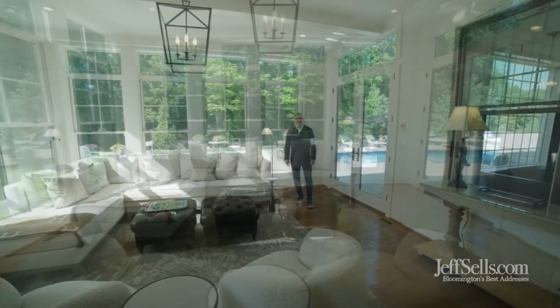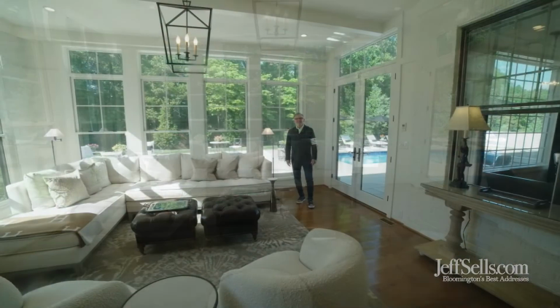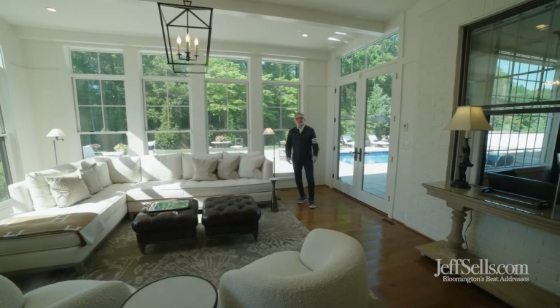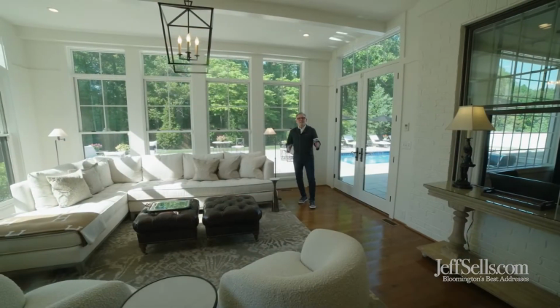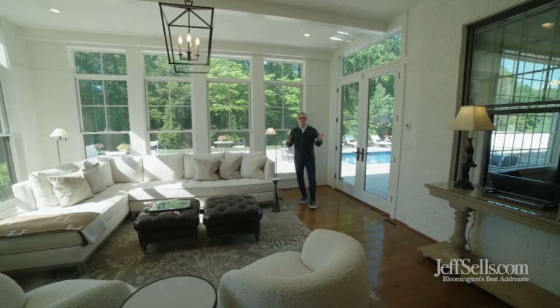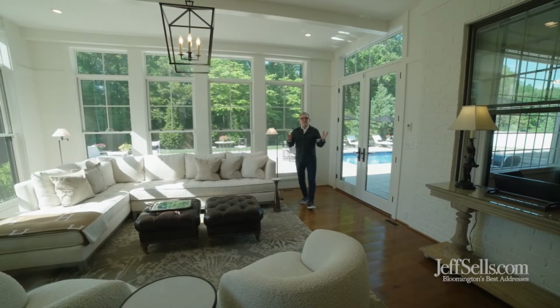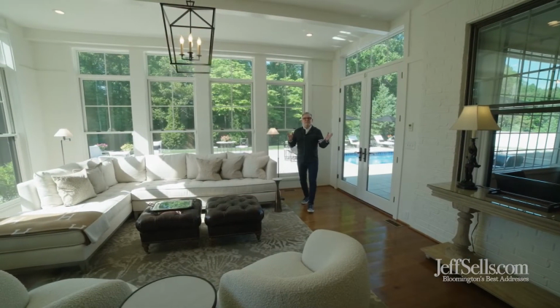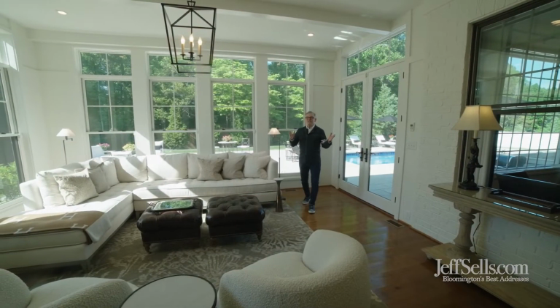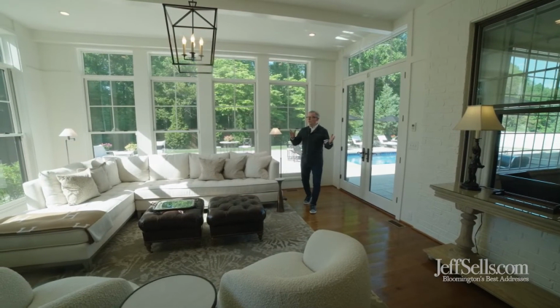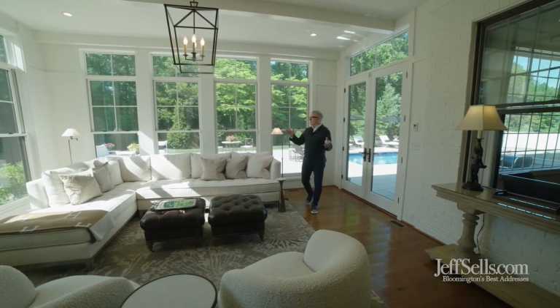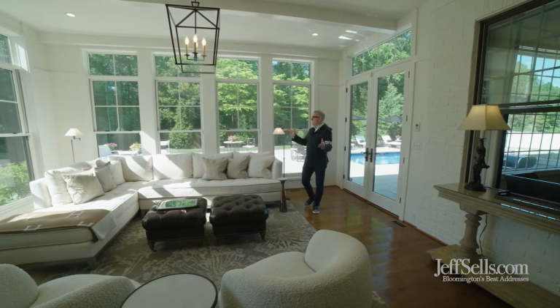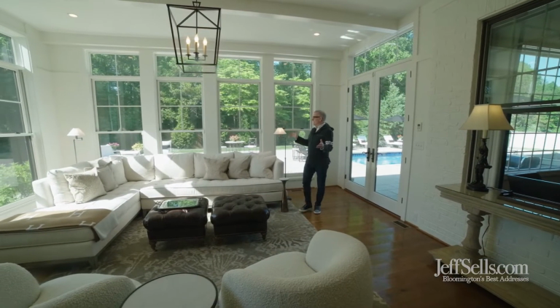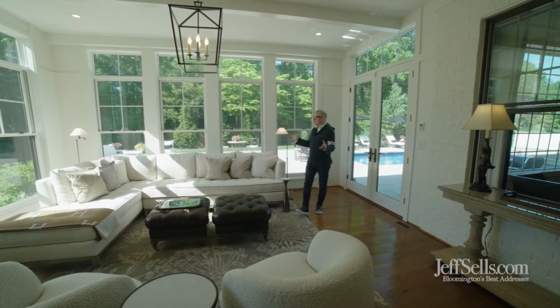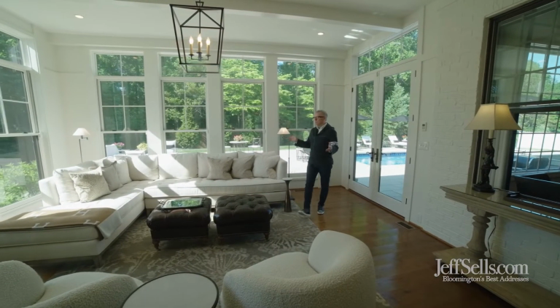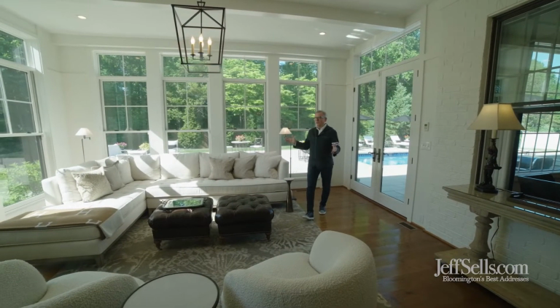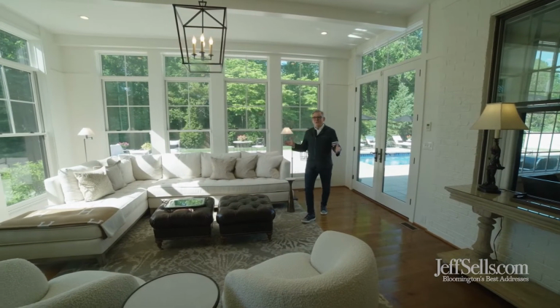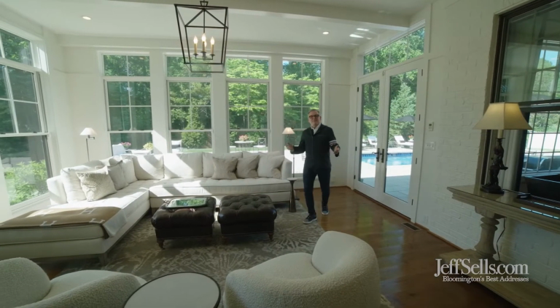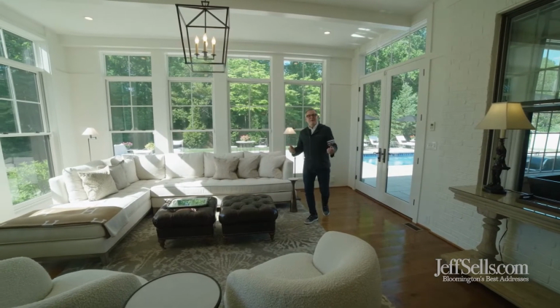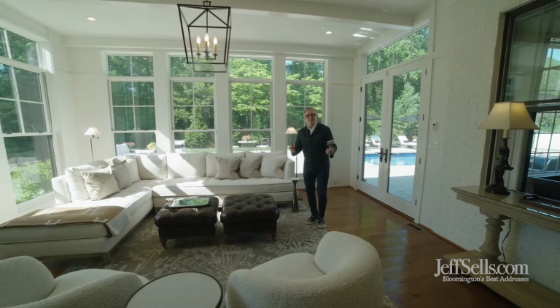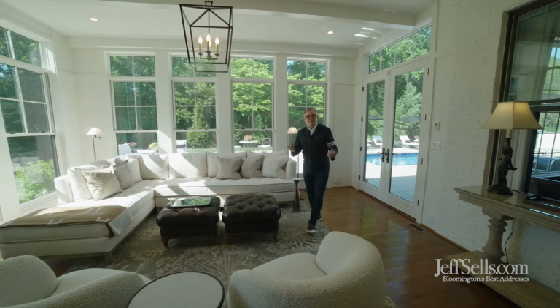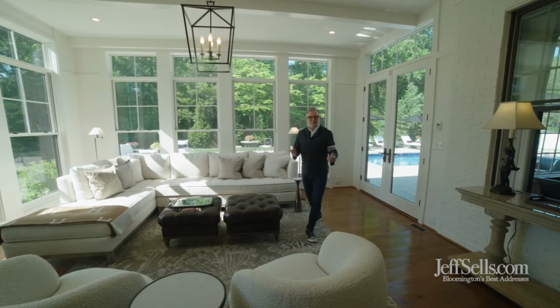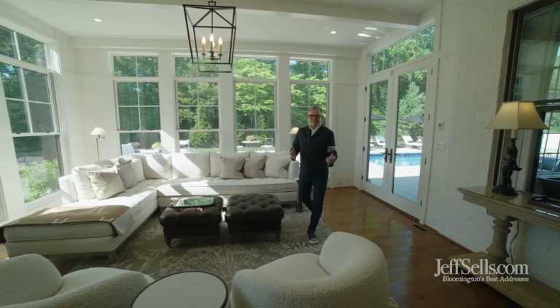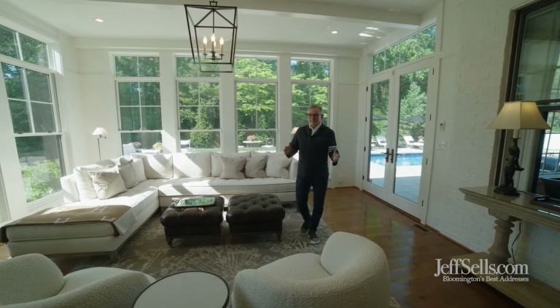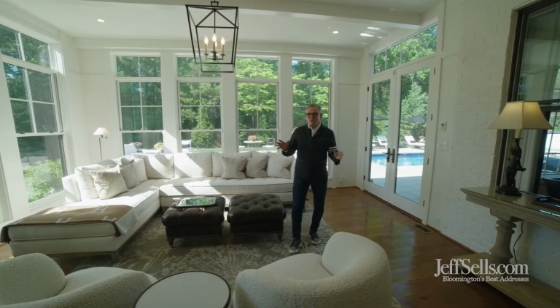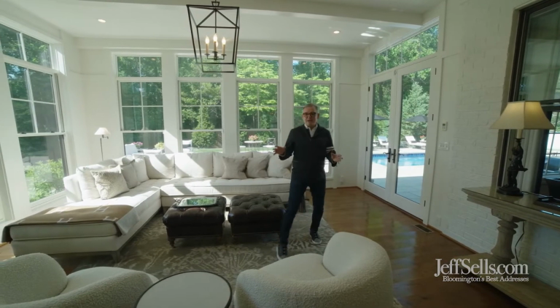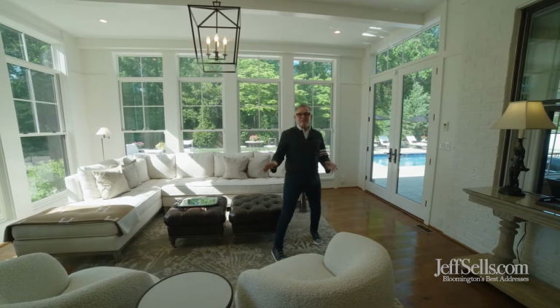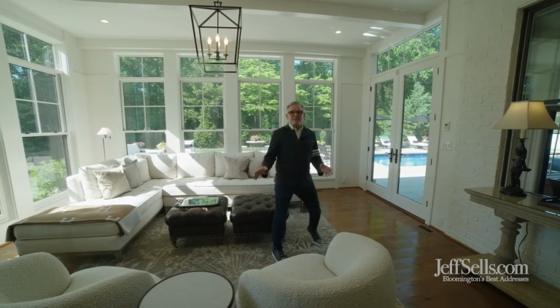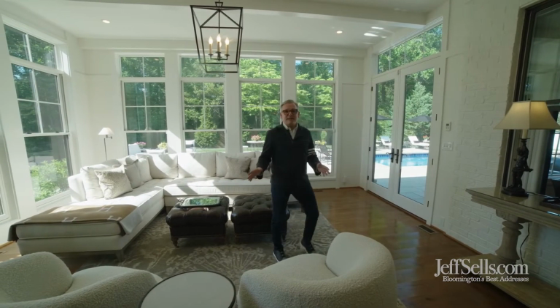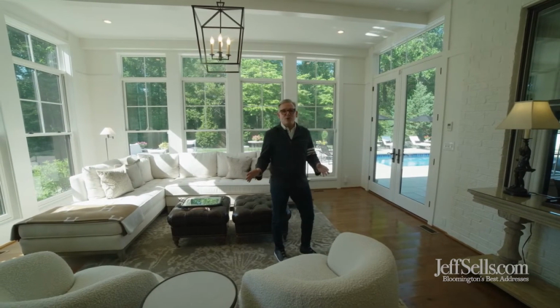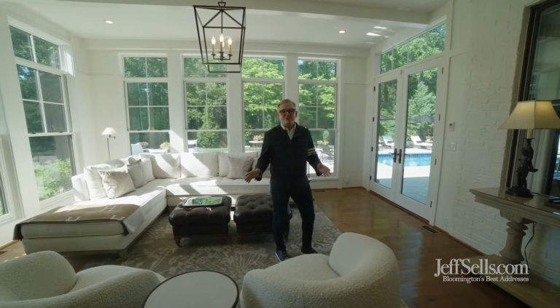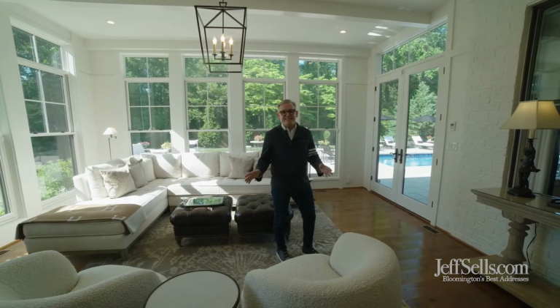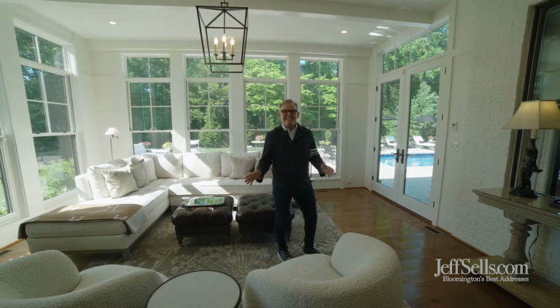Sun lovers will love this sunroom next to the pool area, plus it's a great comfy space all season.